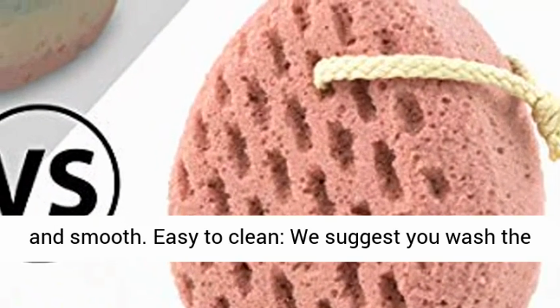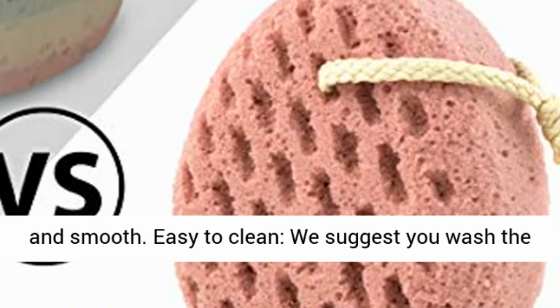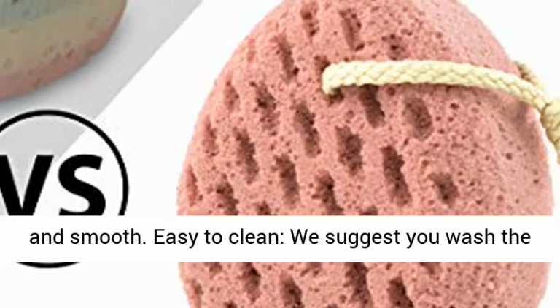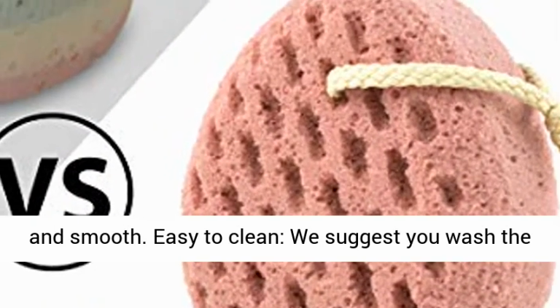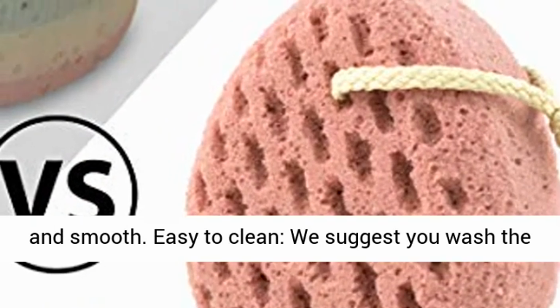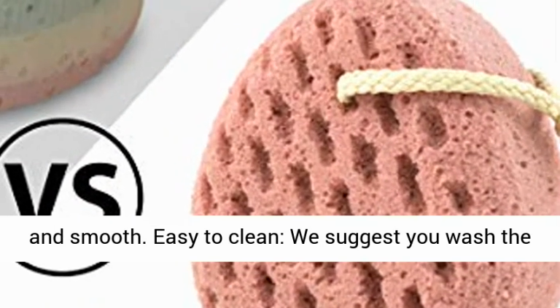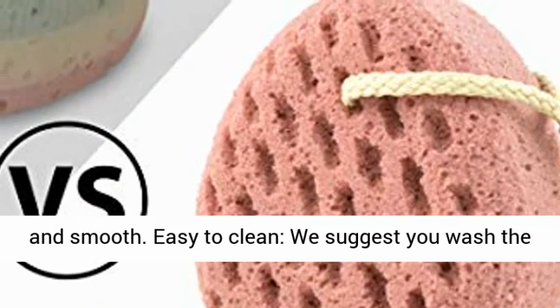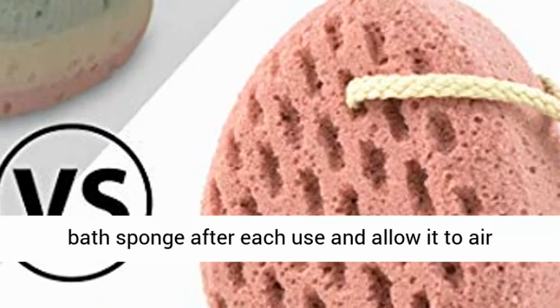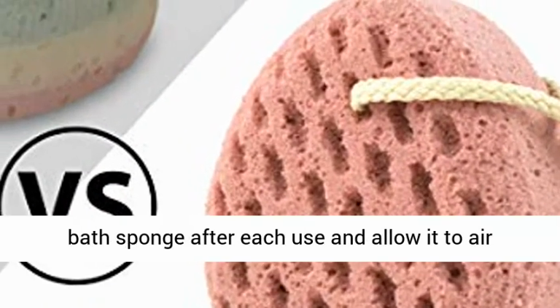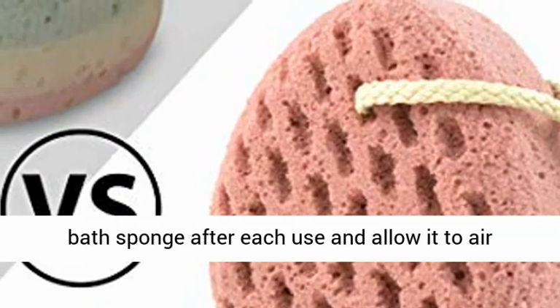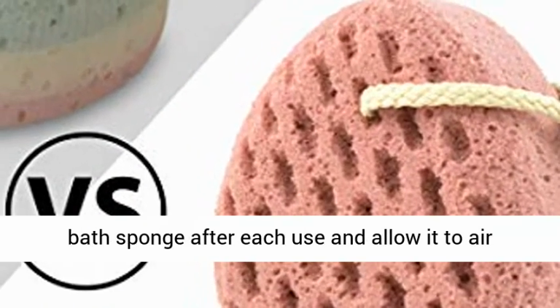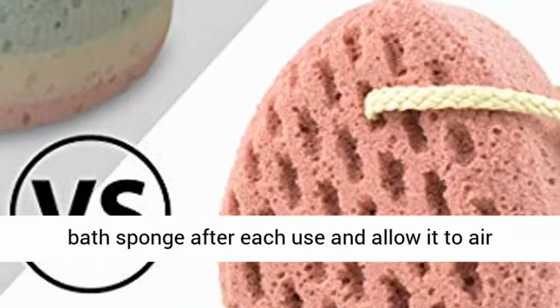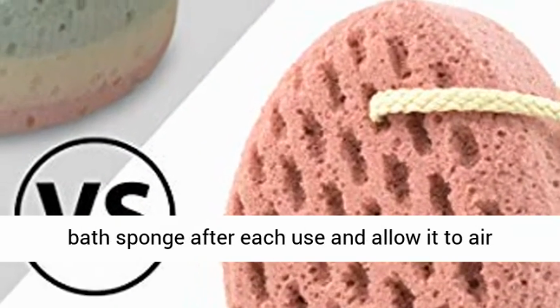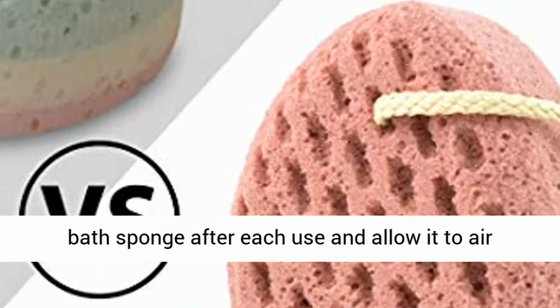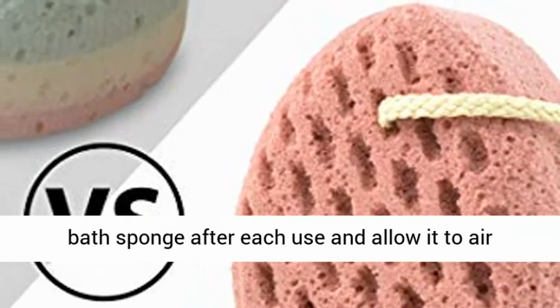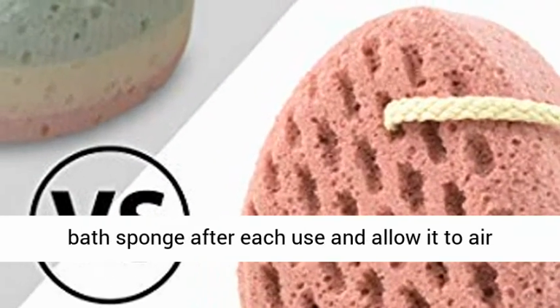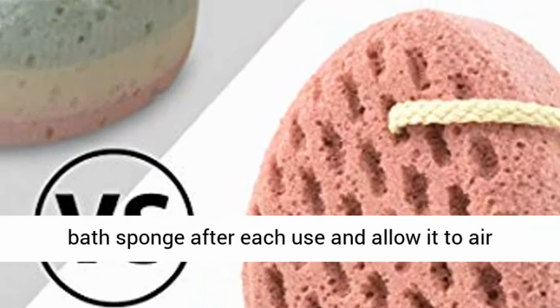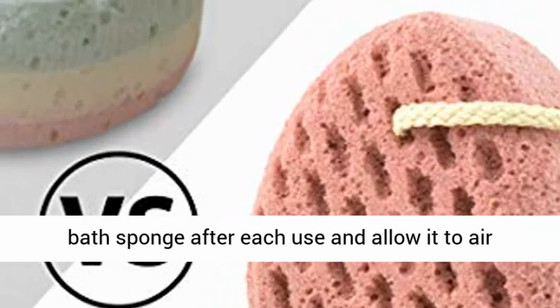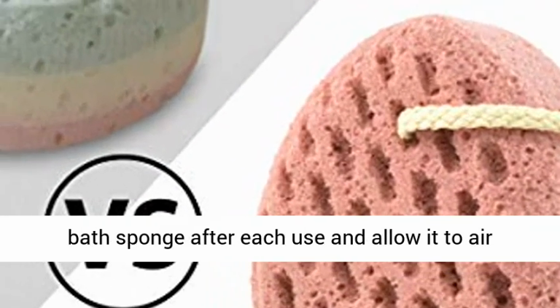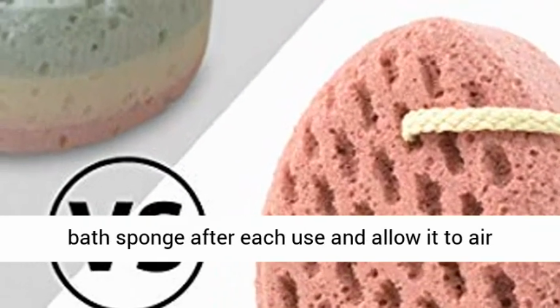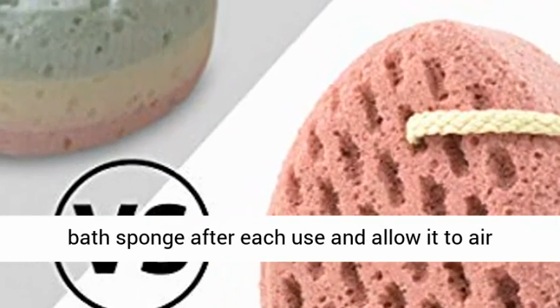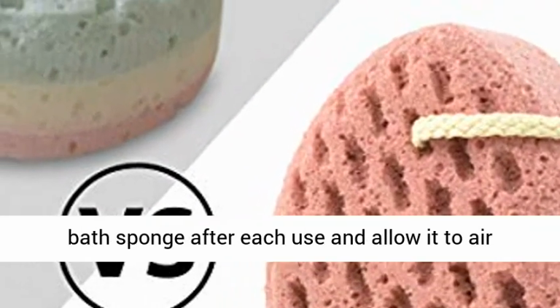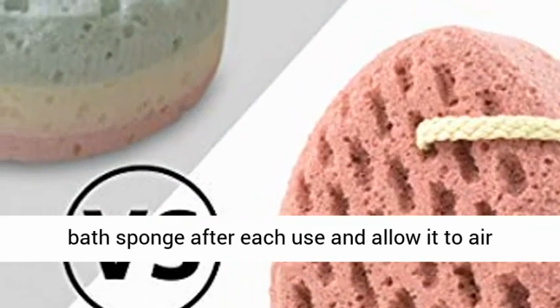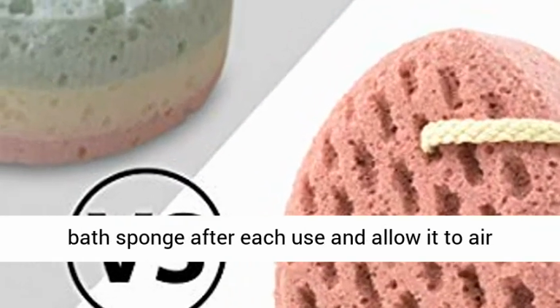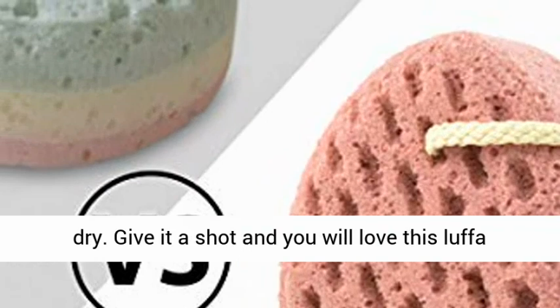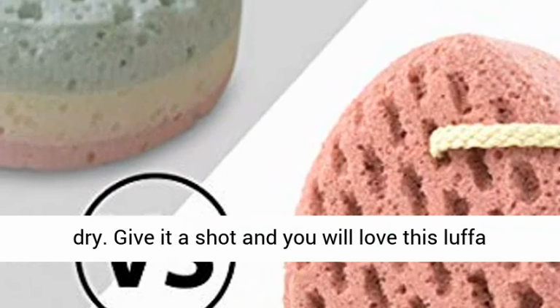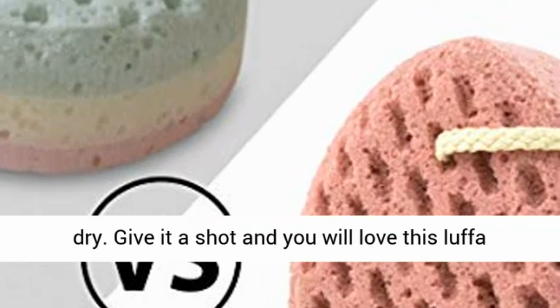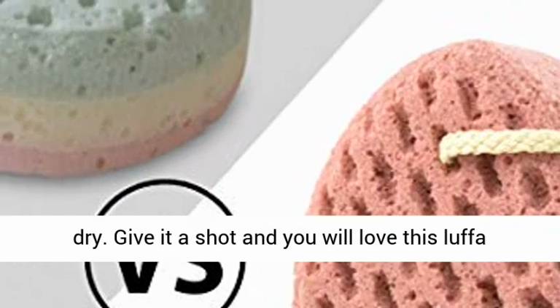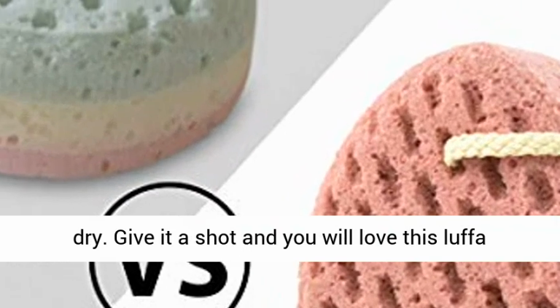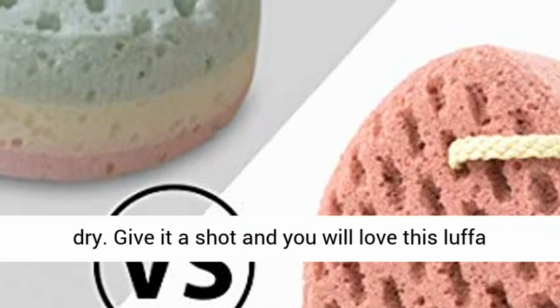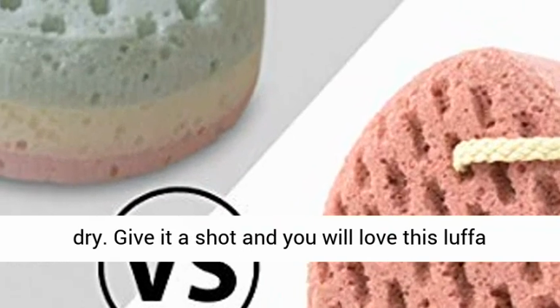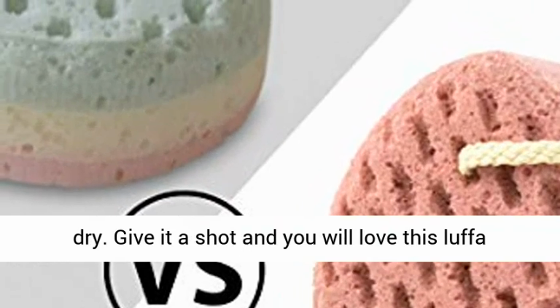Easy to clean. We suggest you wash the bath sponge after each use and allow it to air dry.